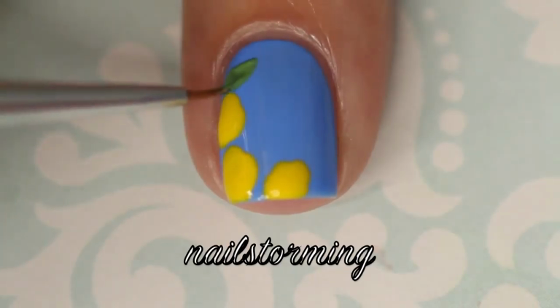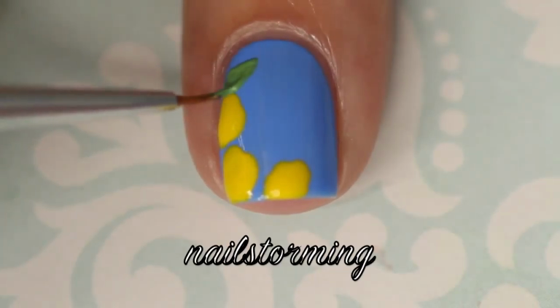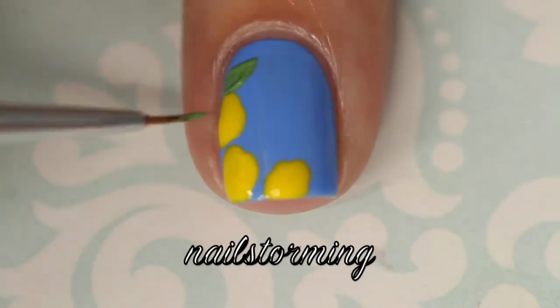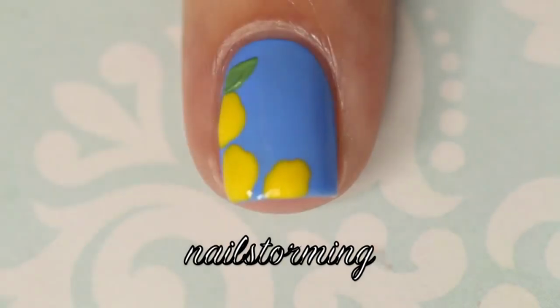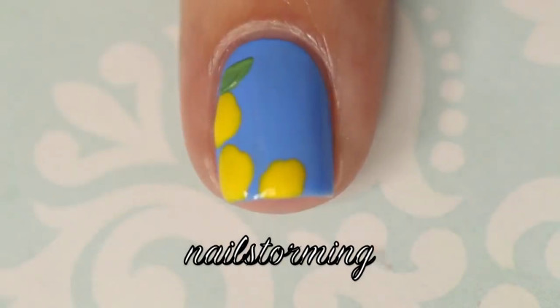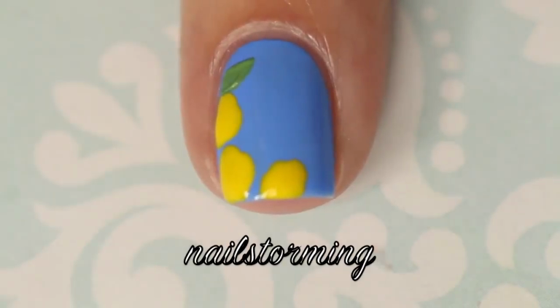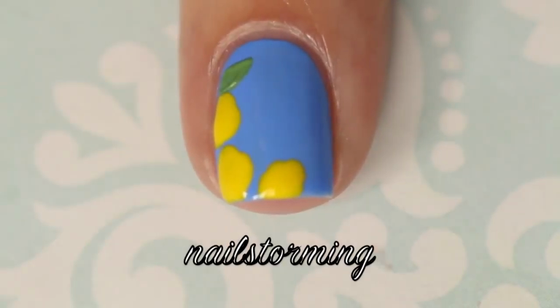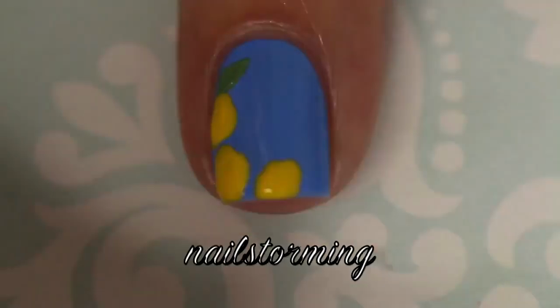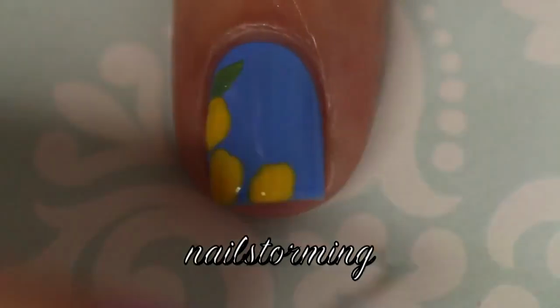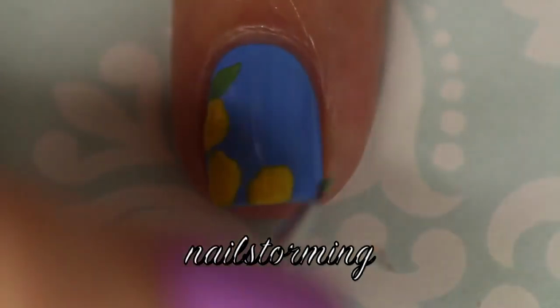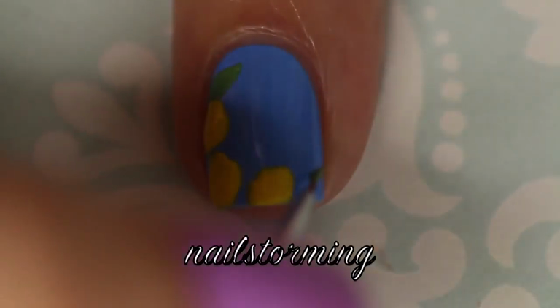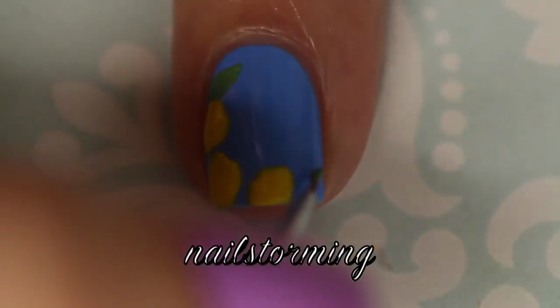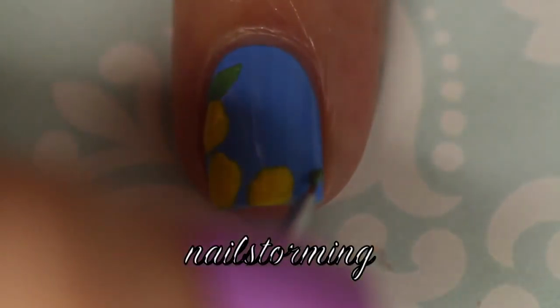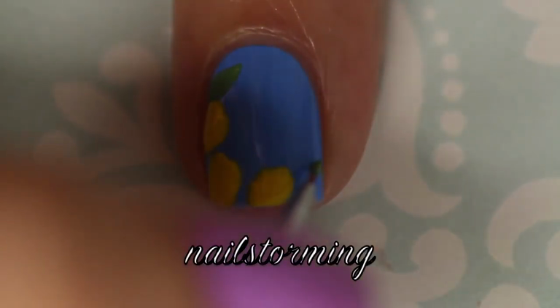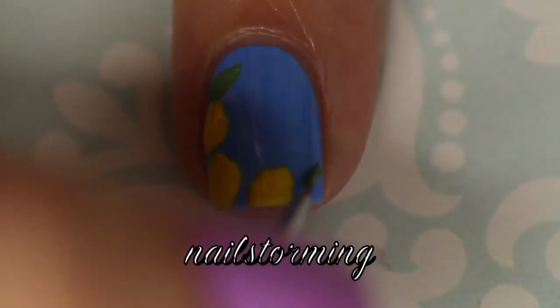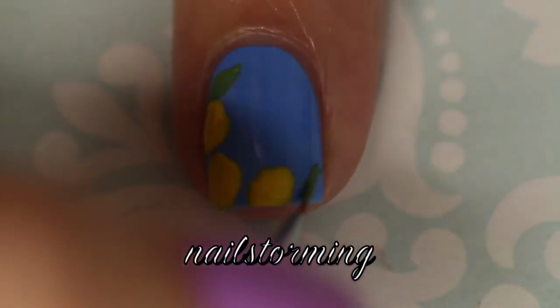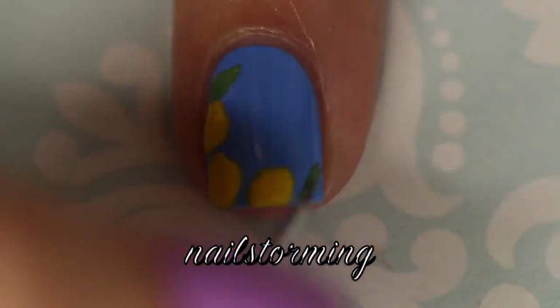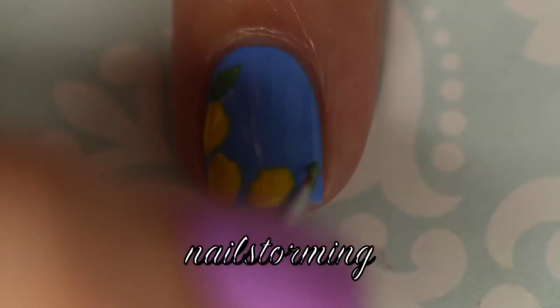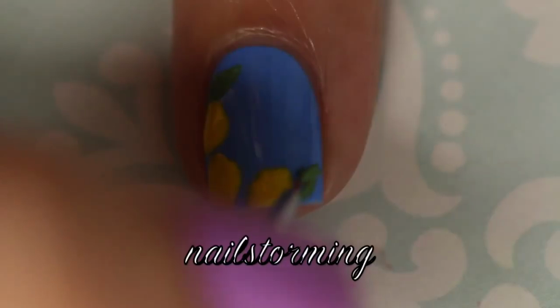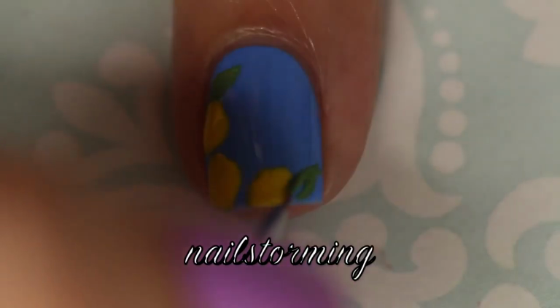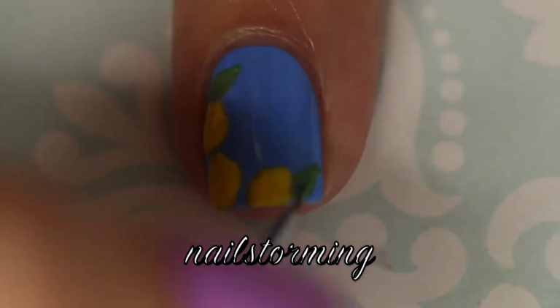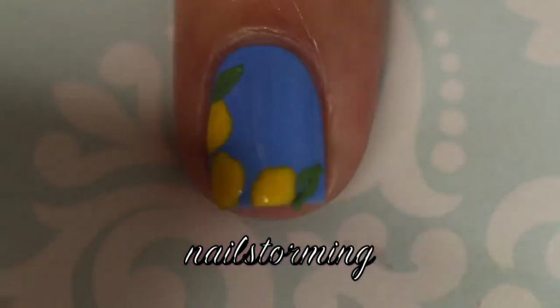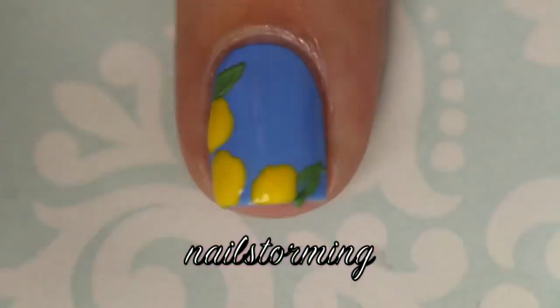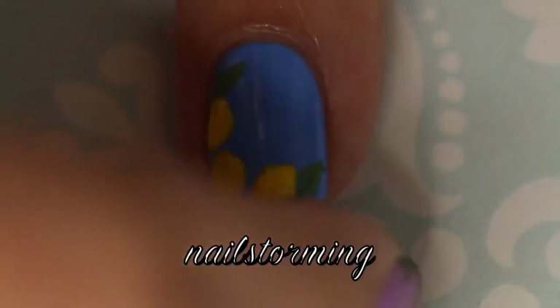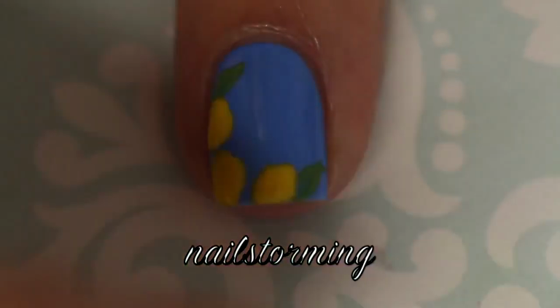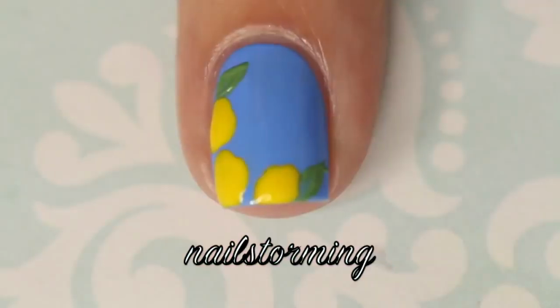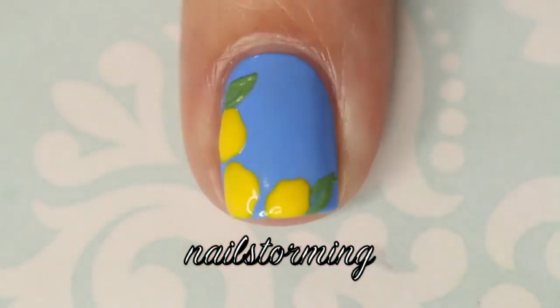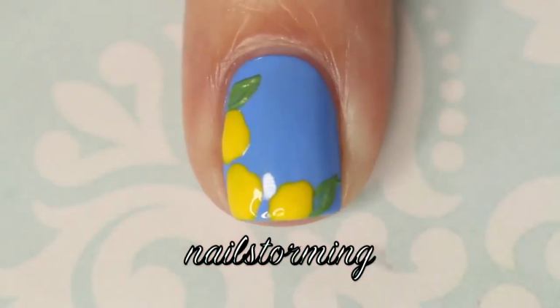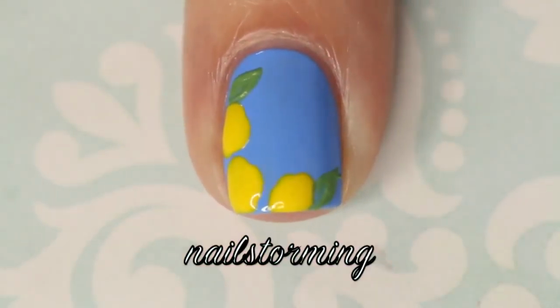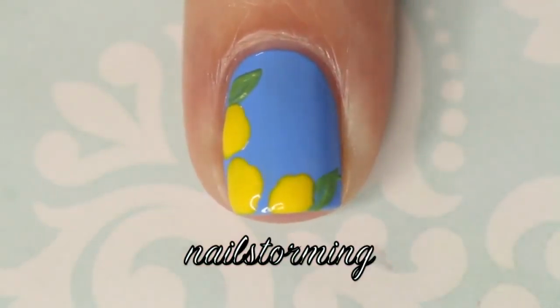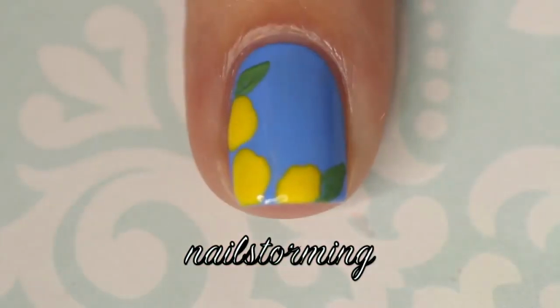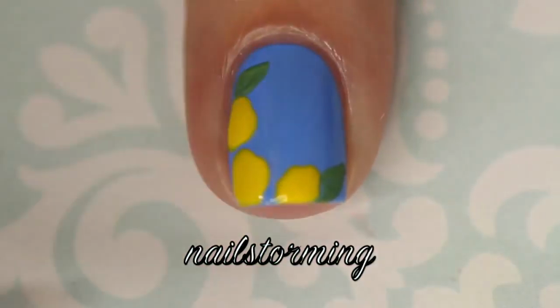I'm just drawing a double-ended teardrop shape in acrylic paint for the leaves, and I'm also using a brush that is from What'sUpNails.com.